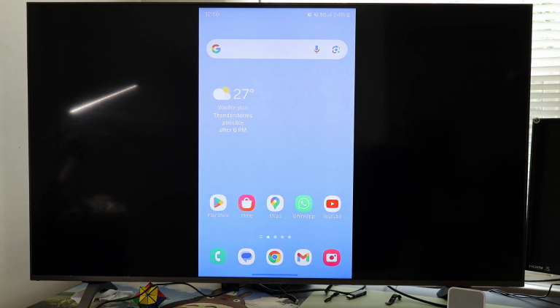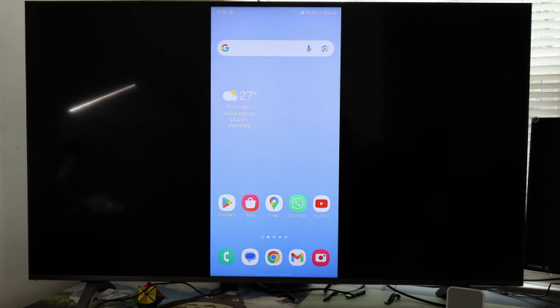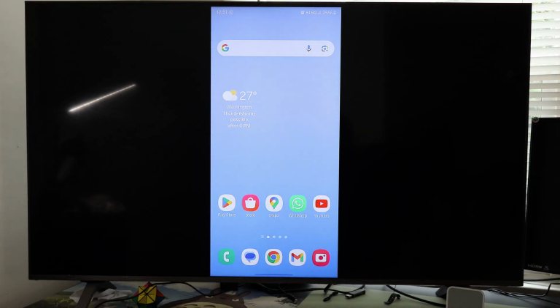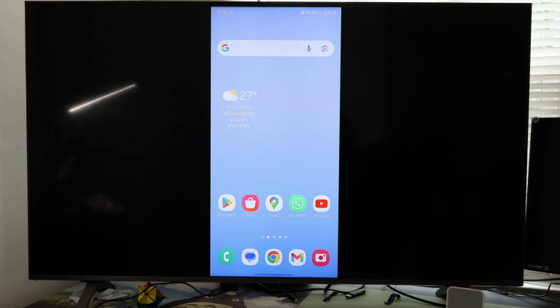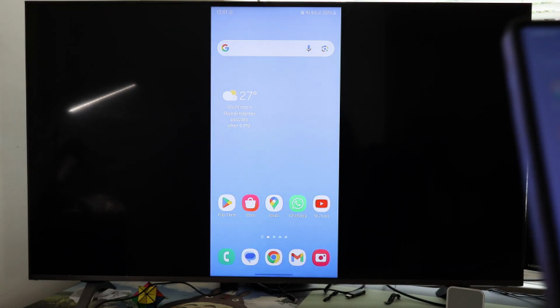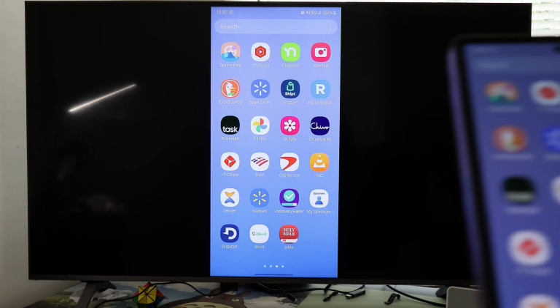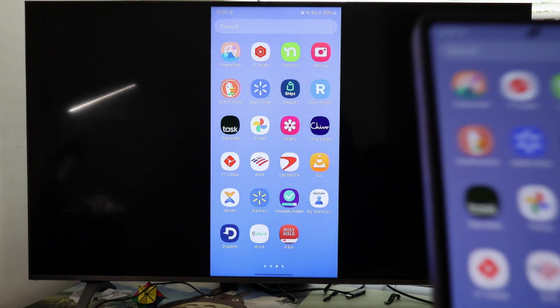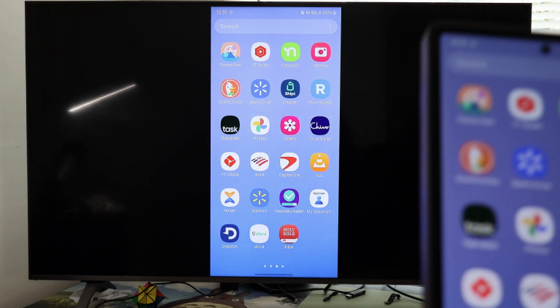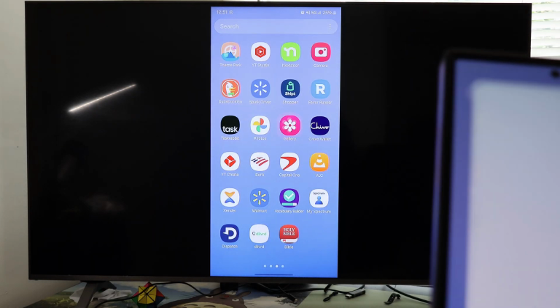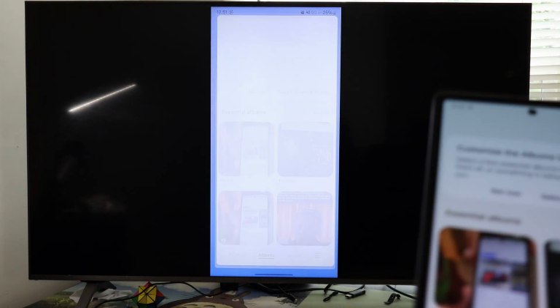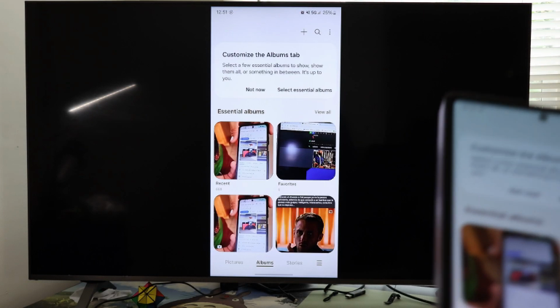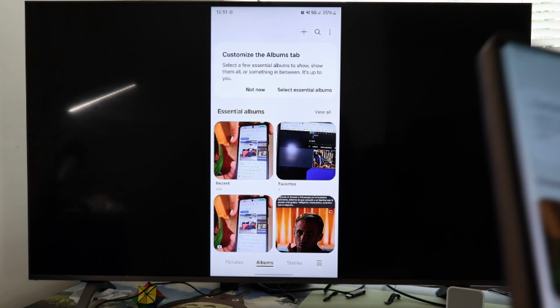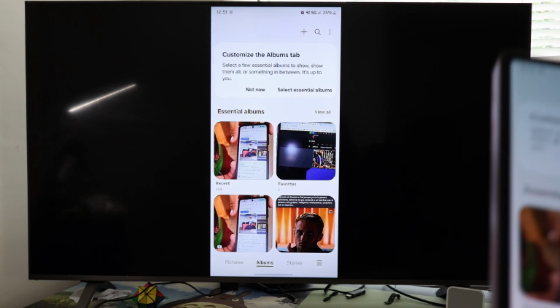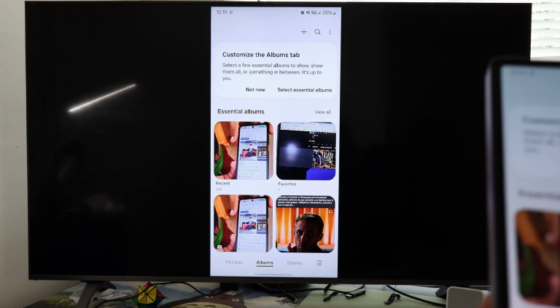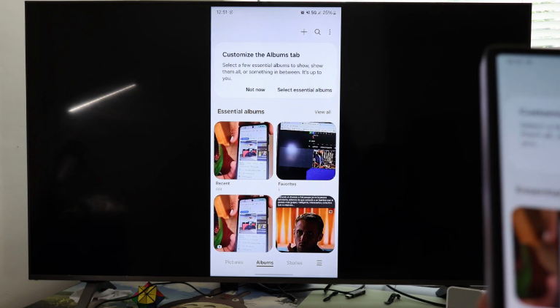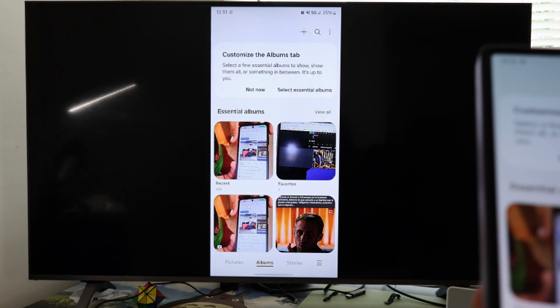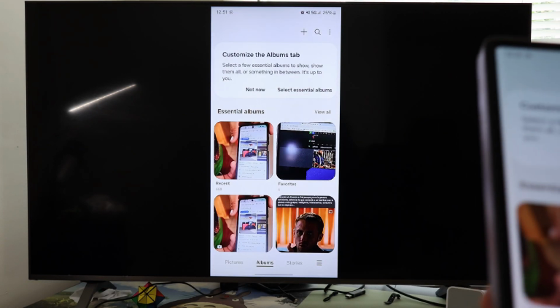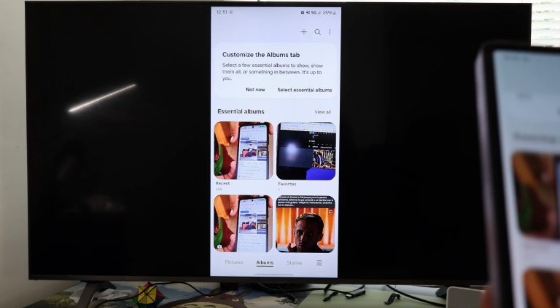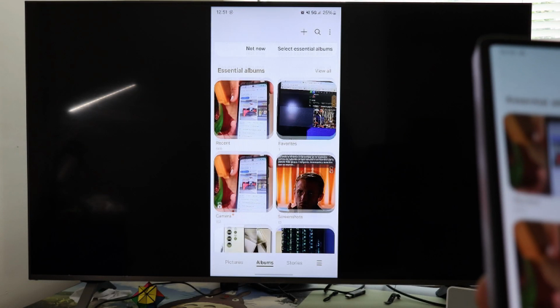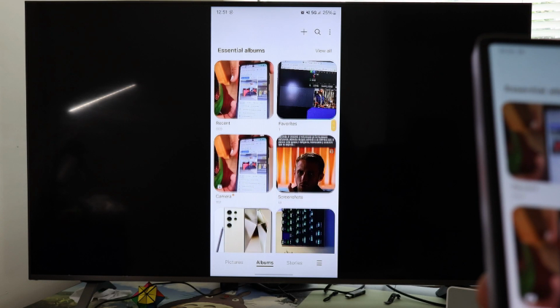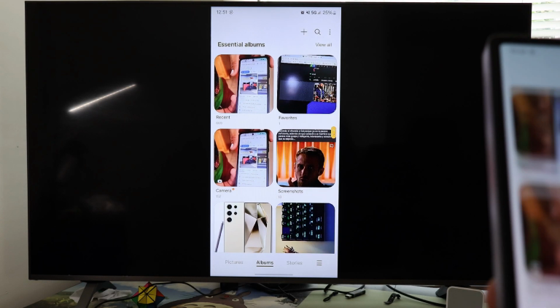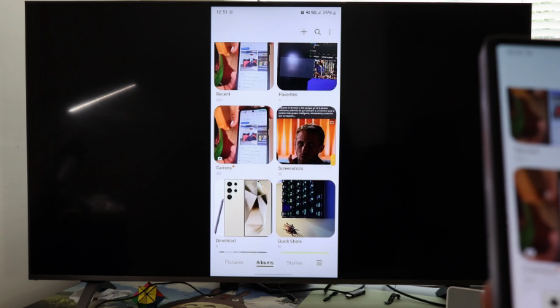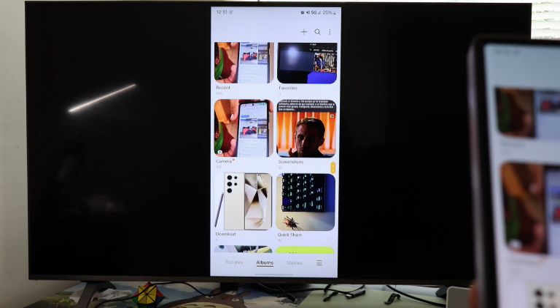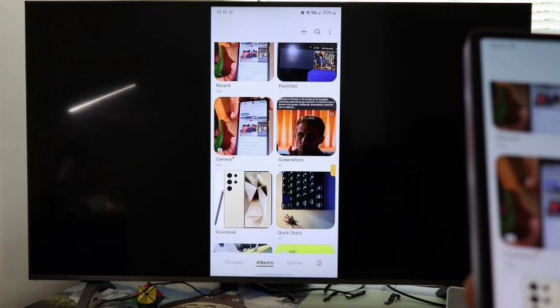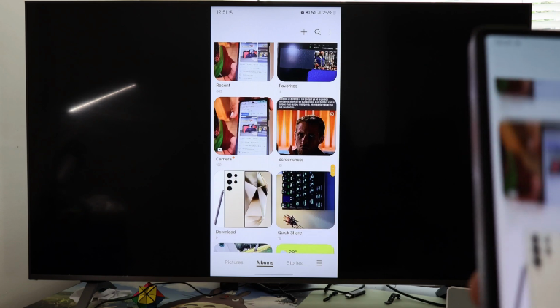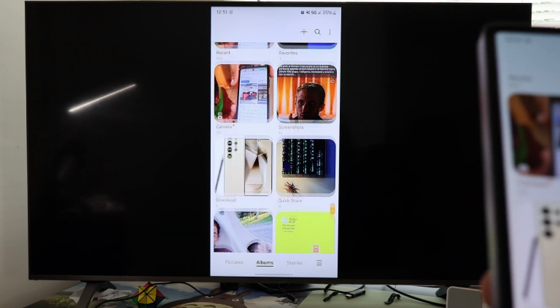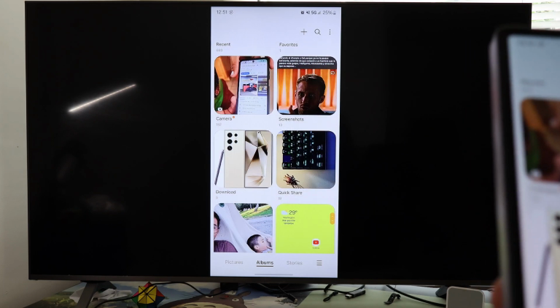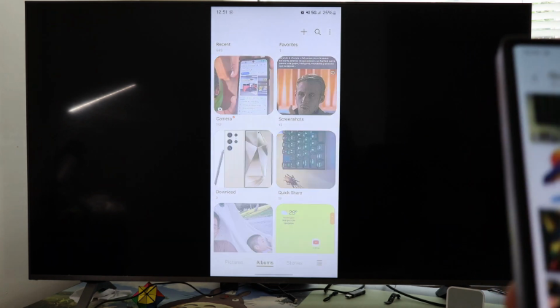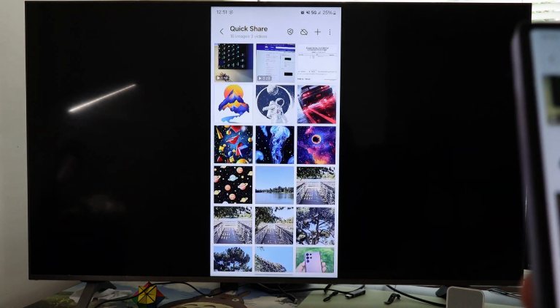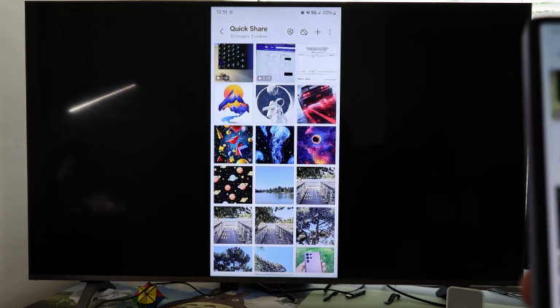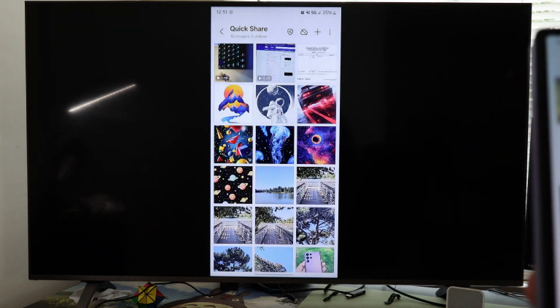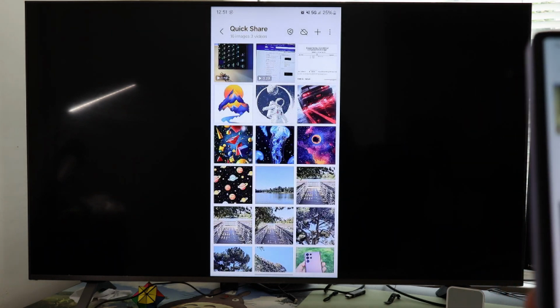And now you can see your photos, you can see your videos, you can play games, and you can also use a browser if you want.